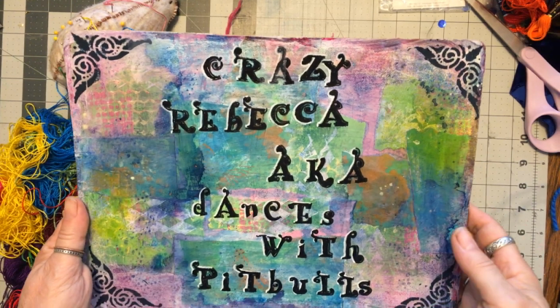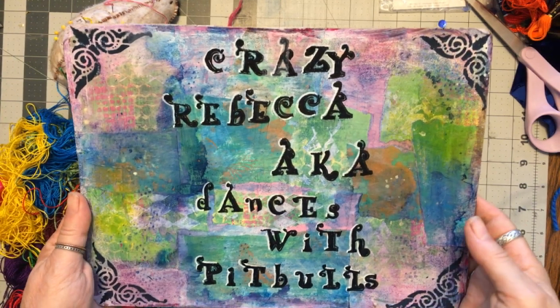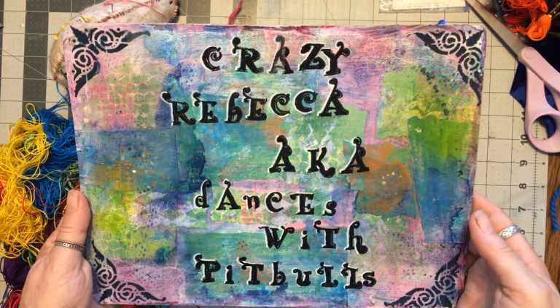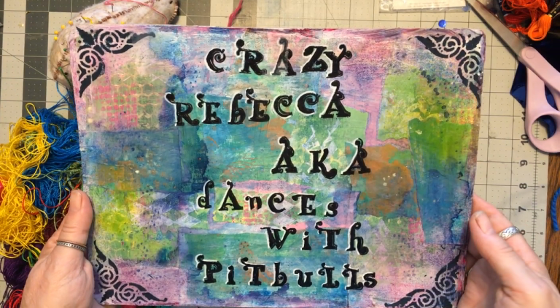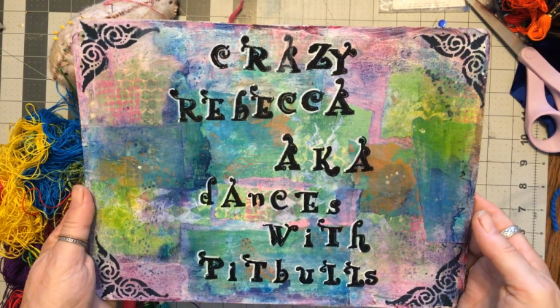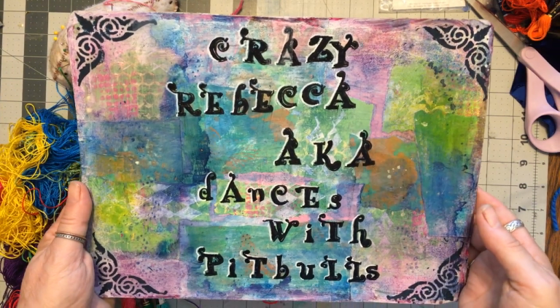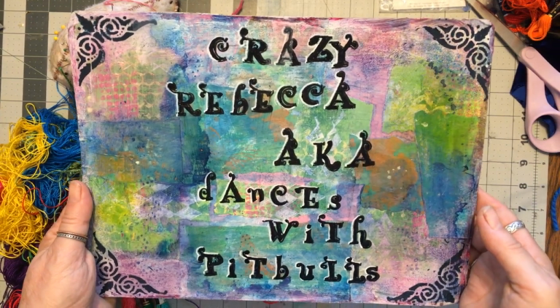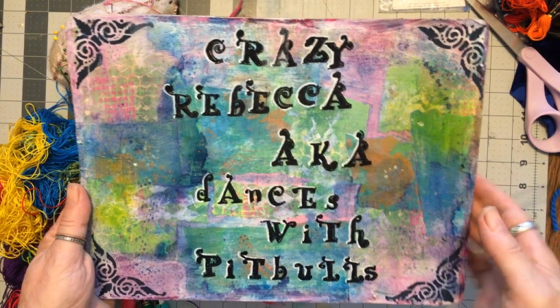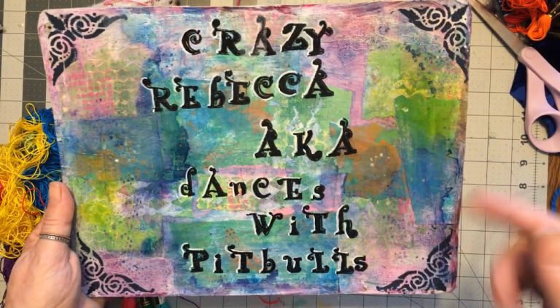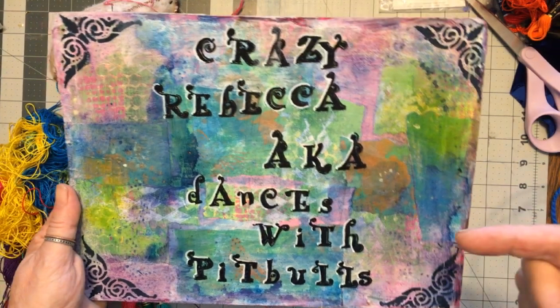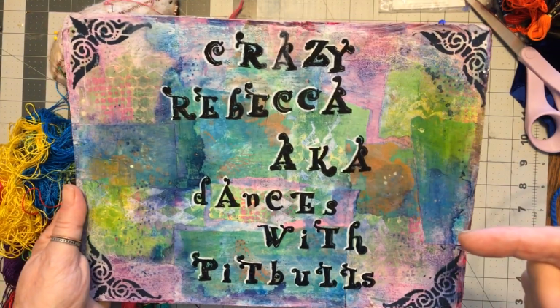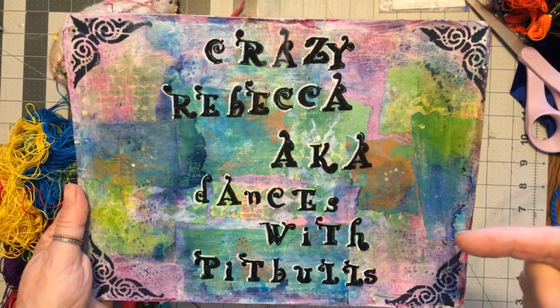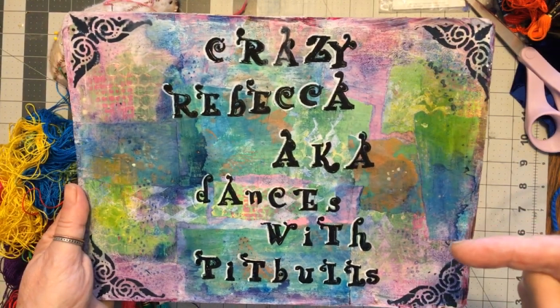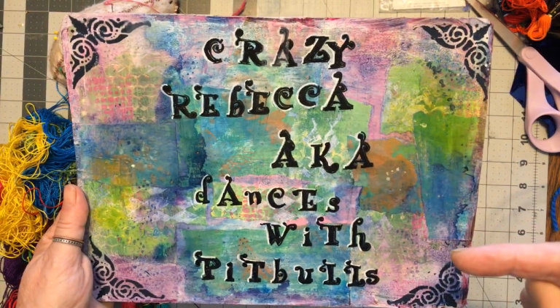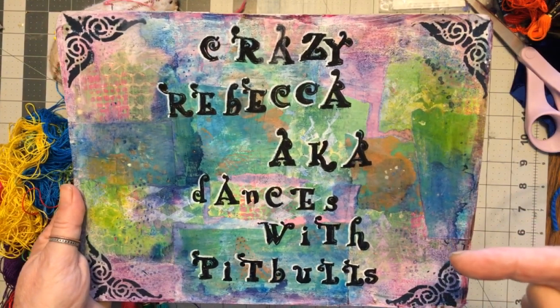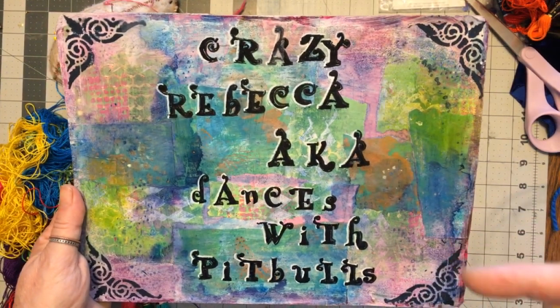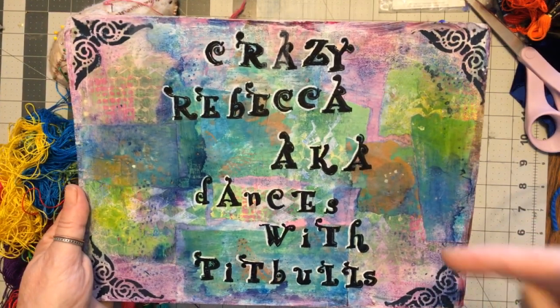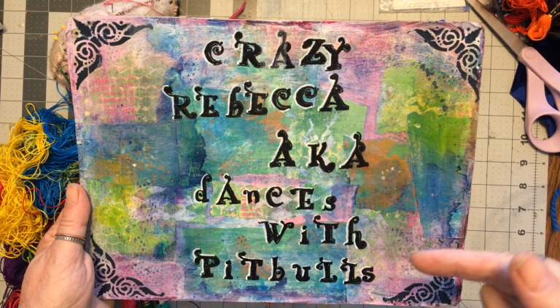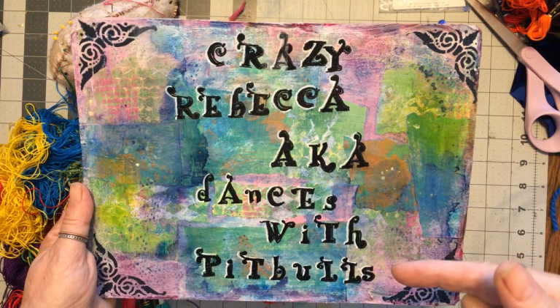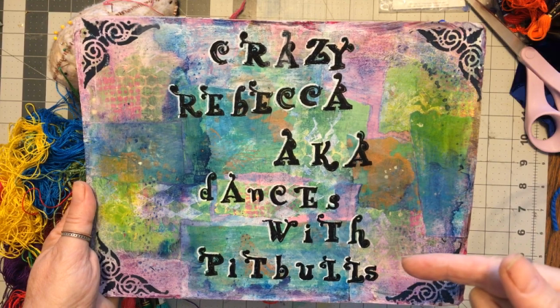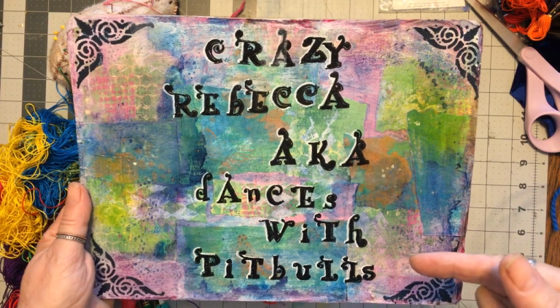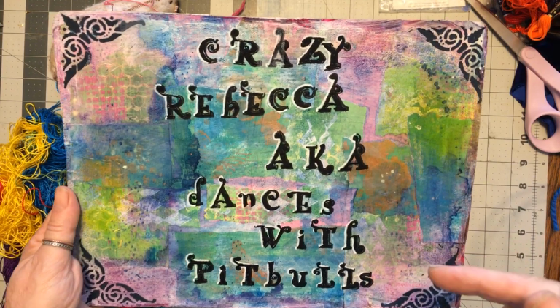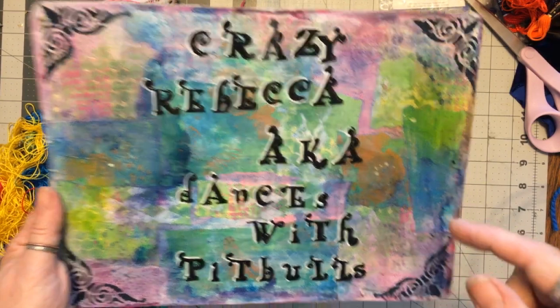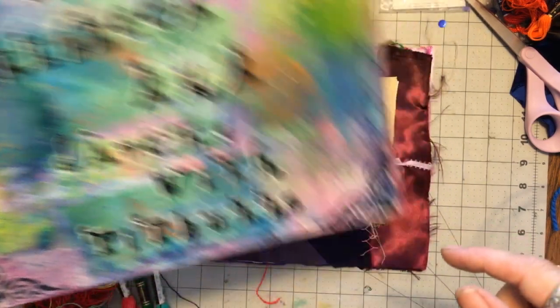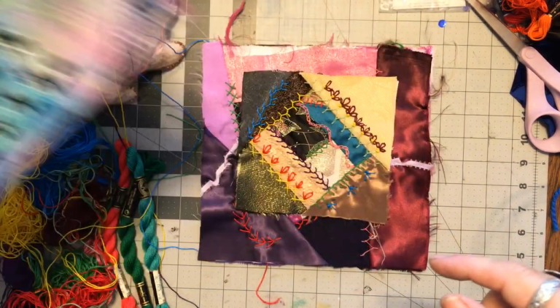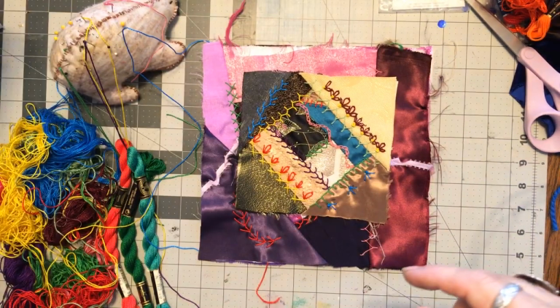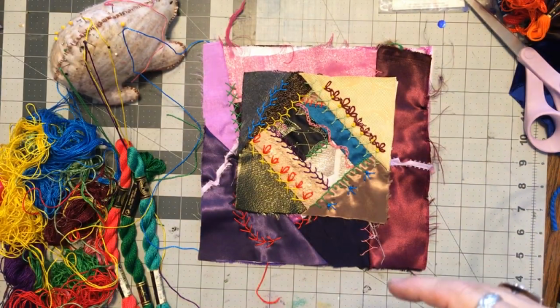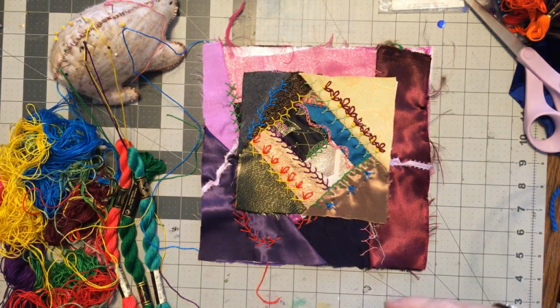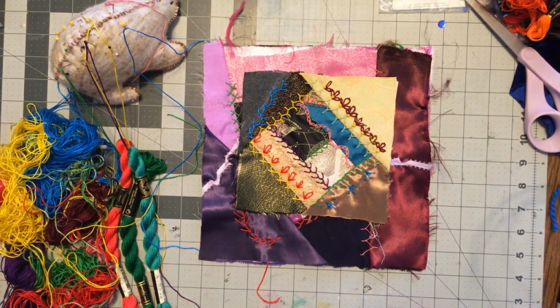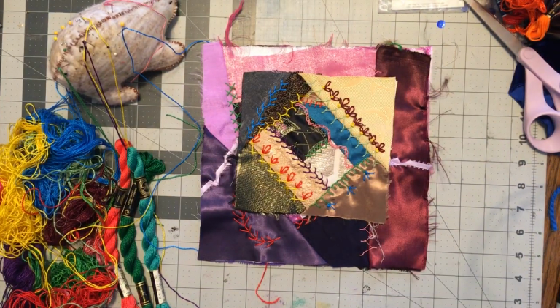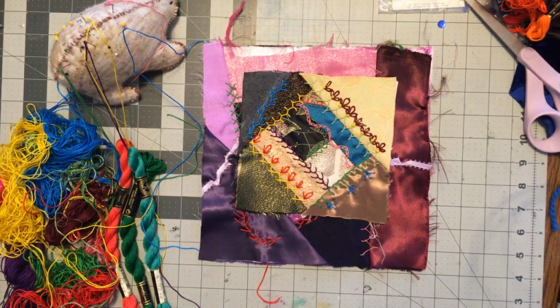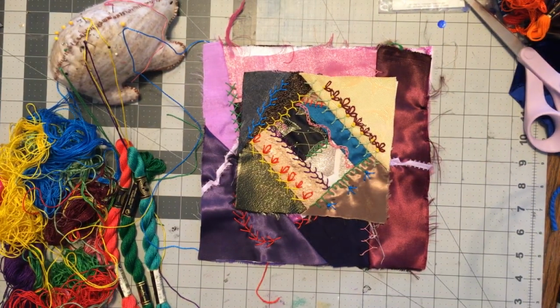Hello, it's me. Crazy Rebecca dances with pit bulls. Welcome to Crazy Quilt Friday, y'all.